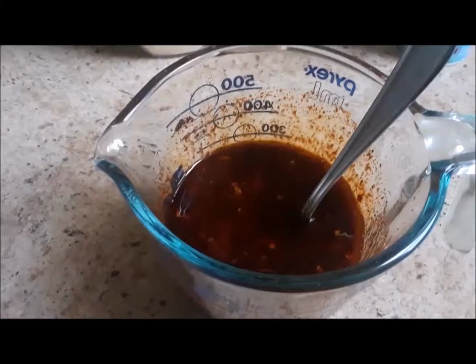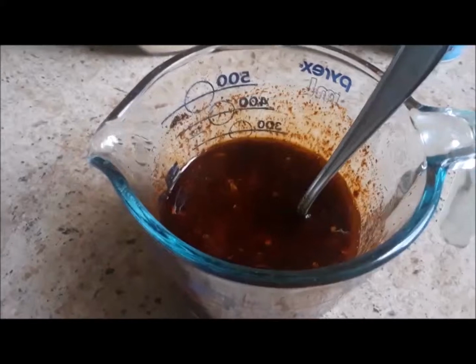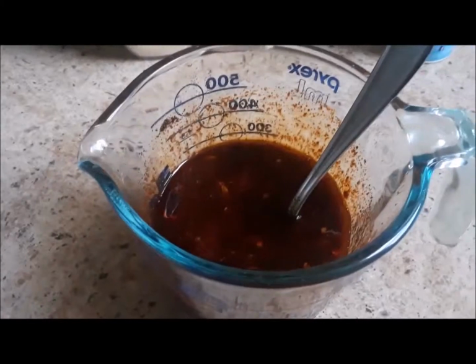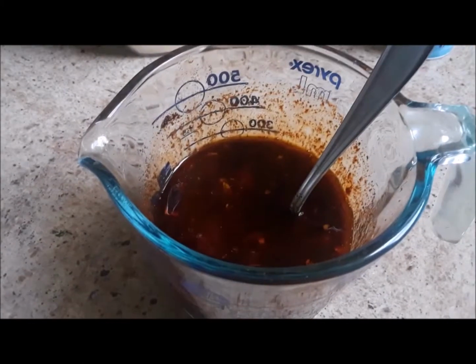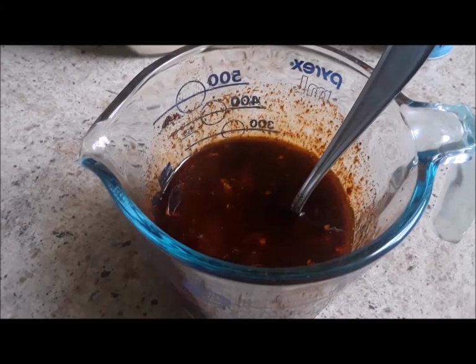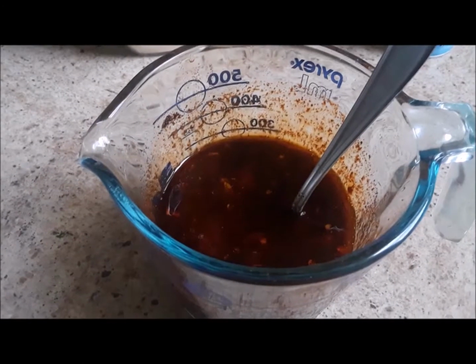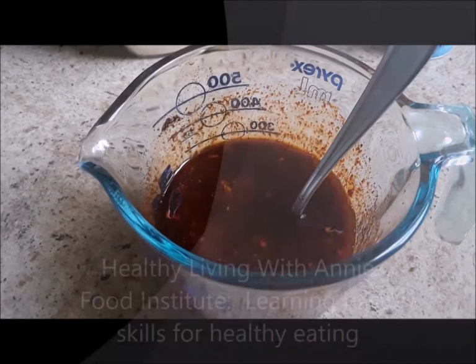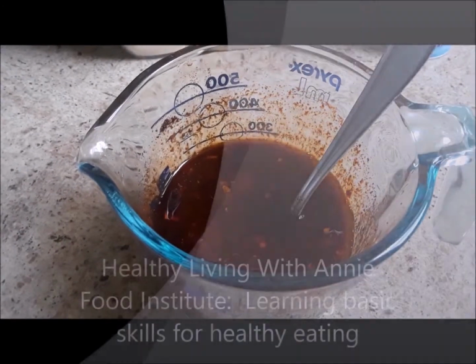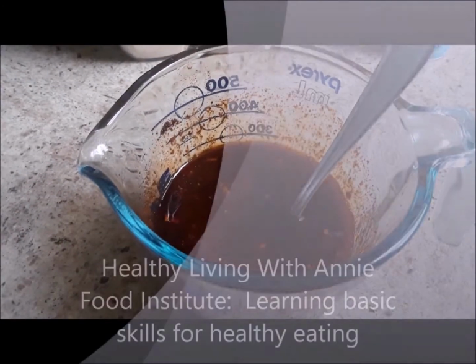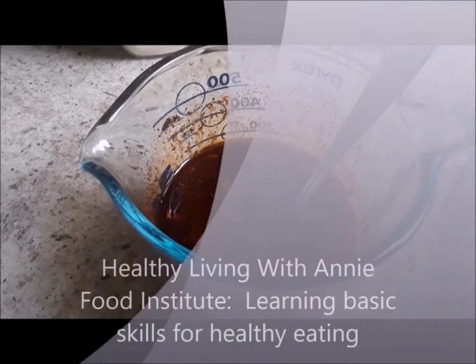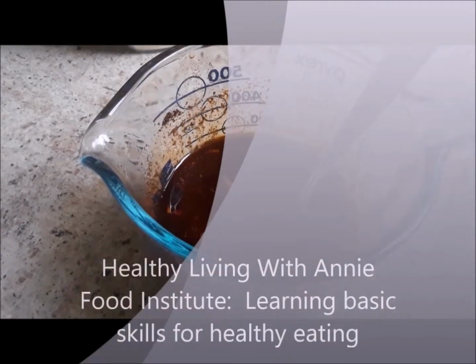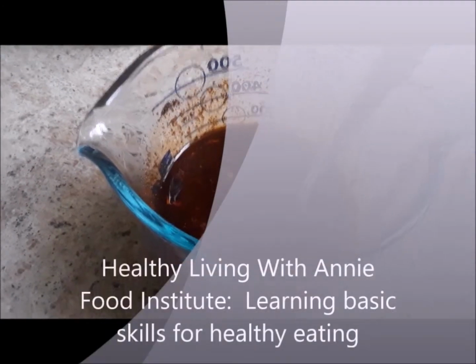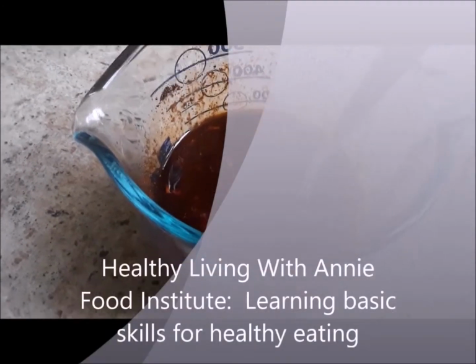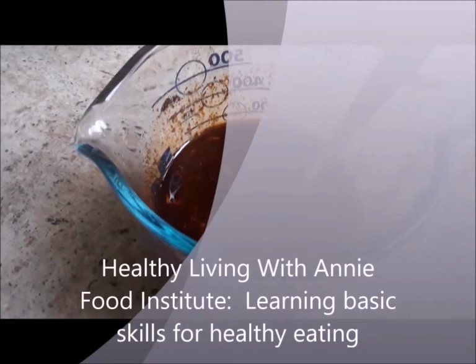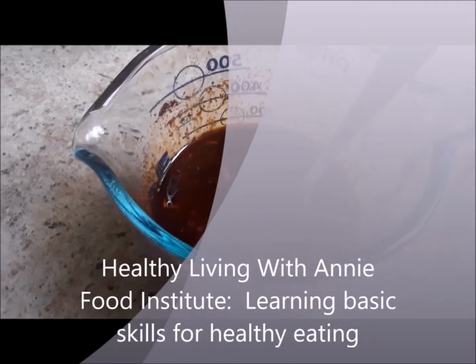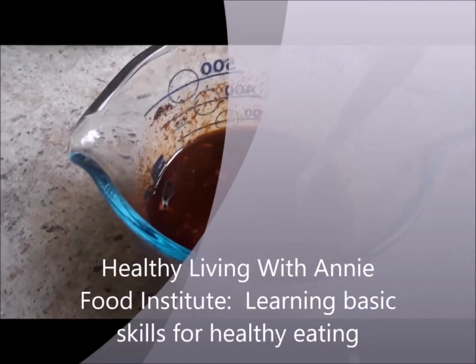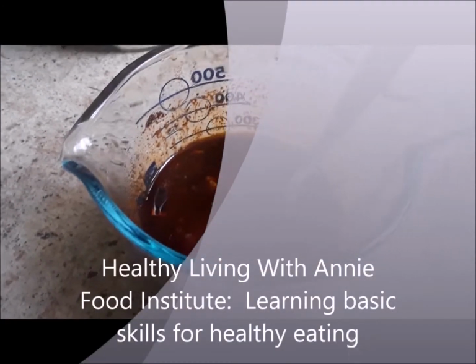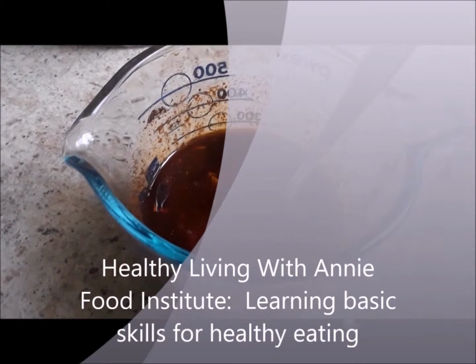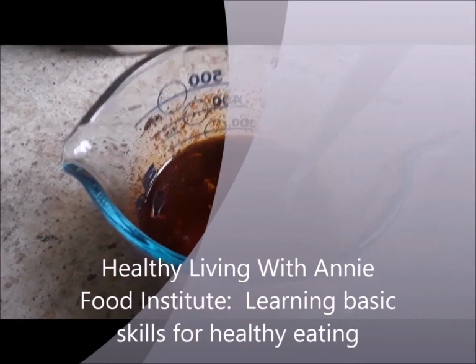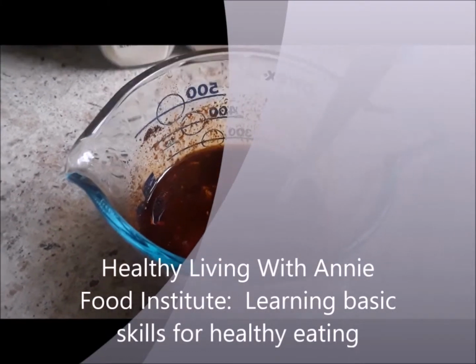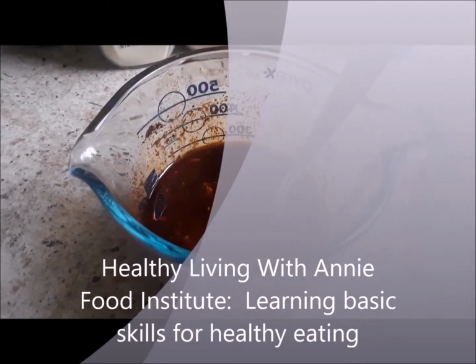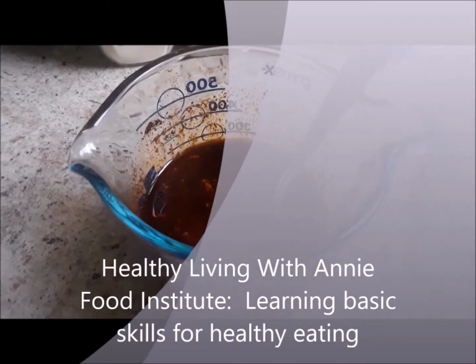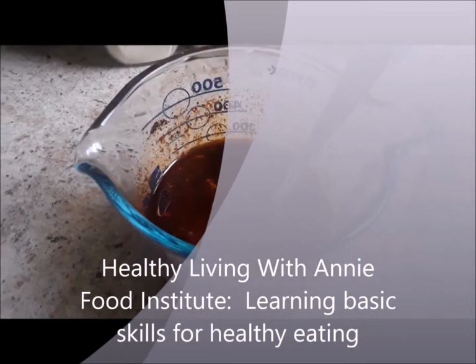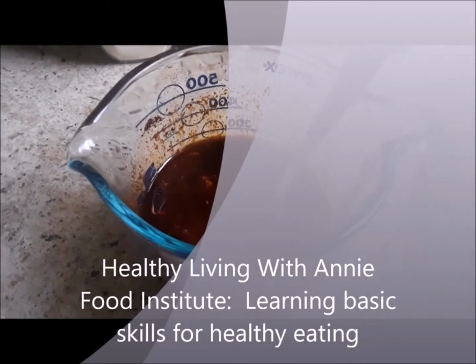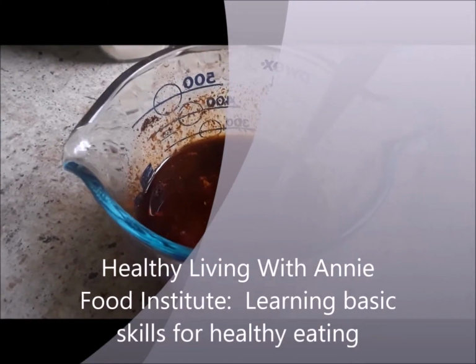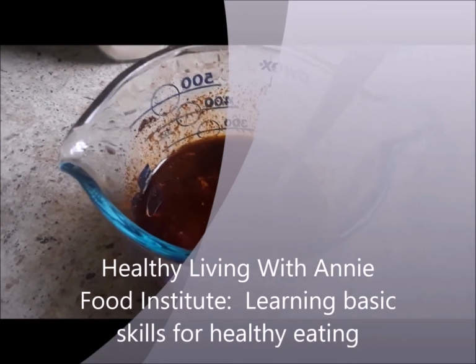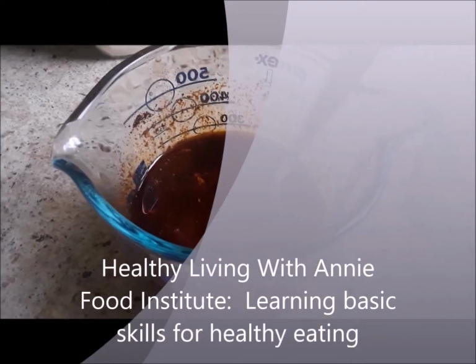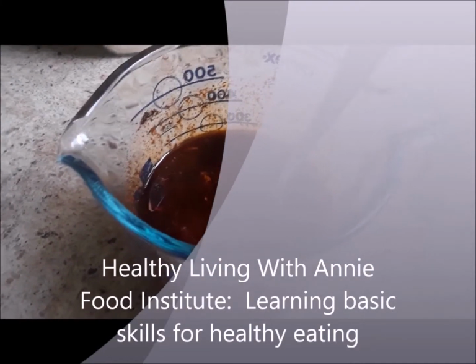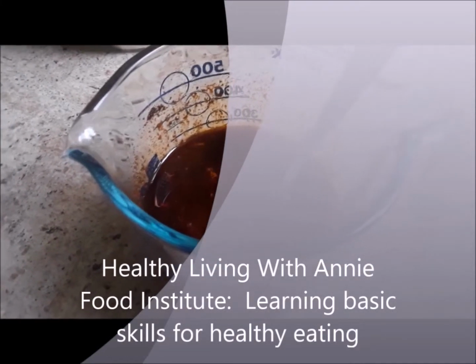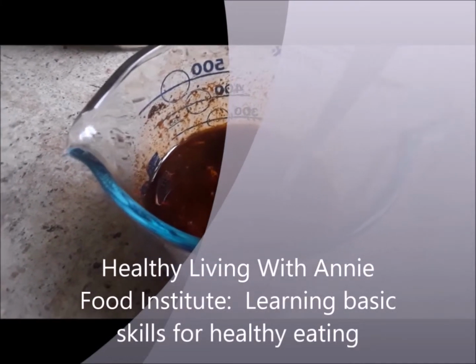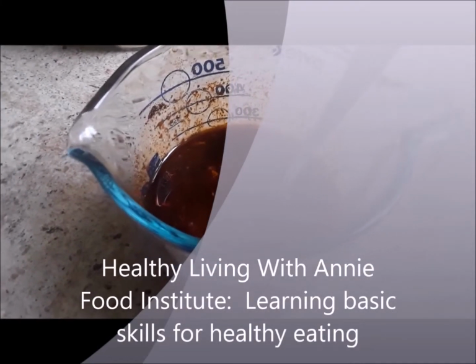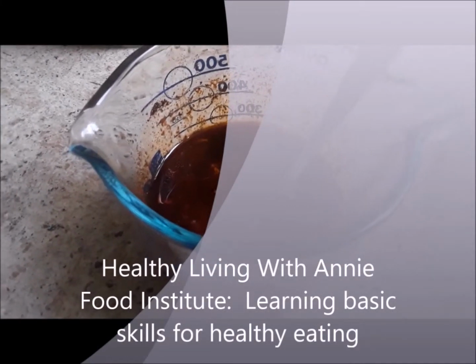Hi, this is Annie Gibson. Welcome to Healthy Living with Annie Food Institute, learning basic skills for healthy eating.